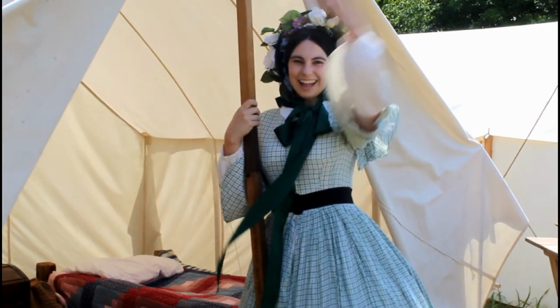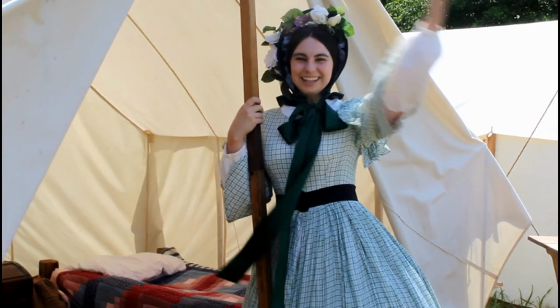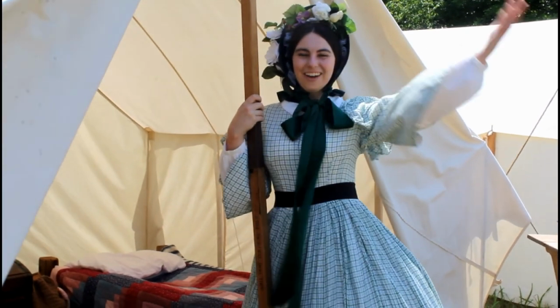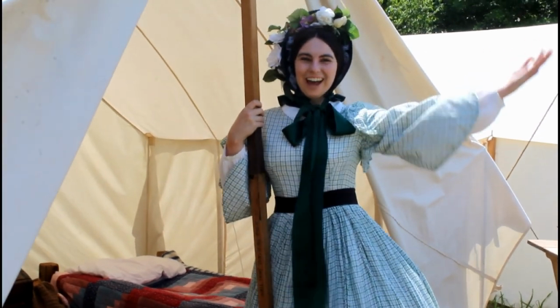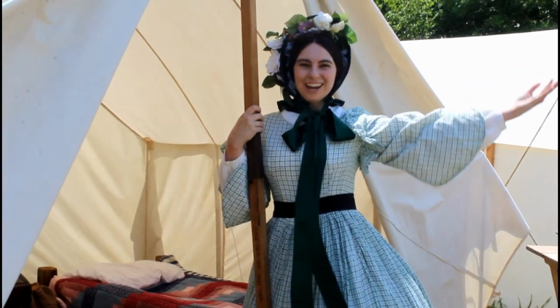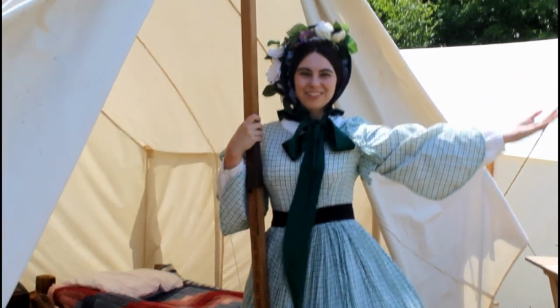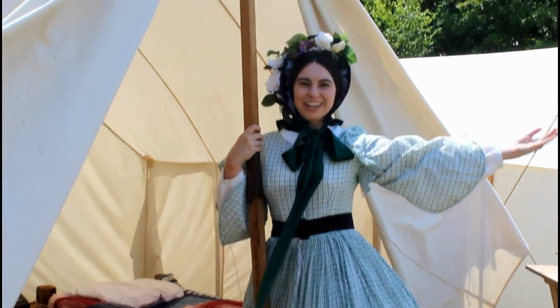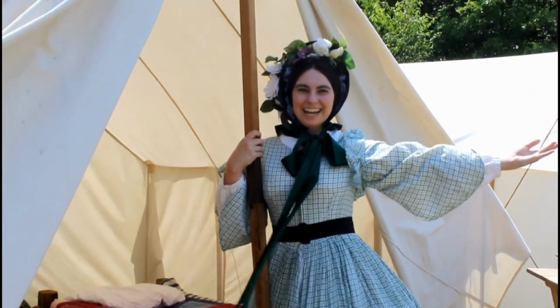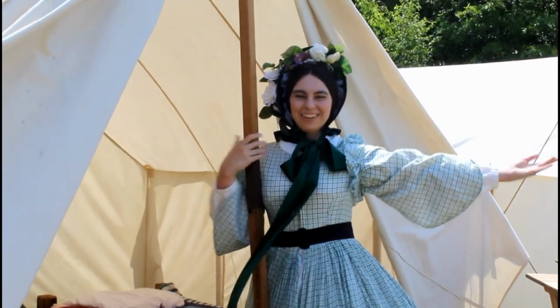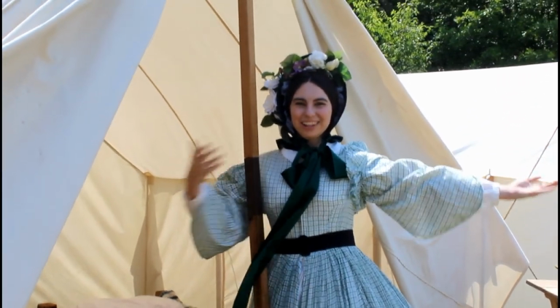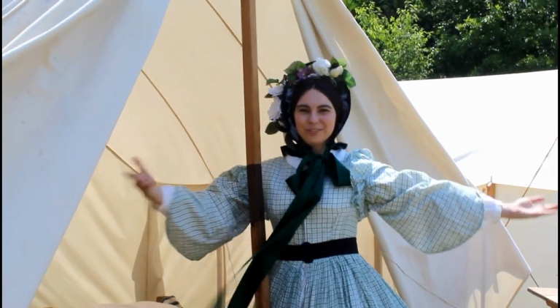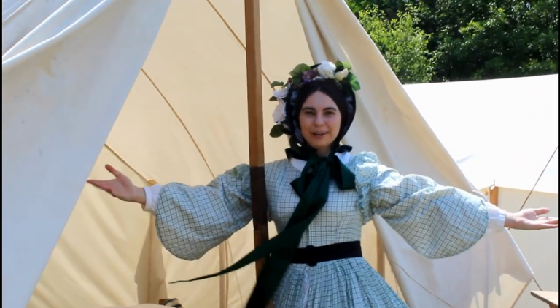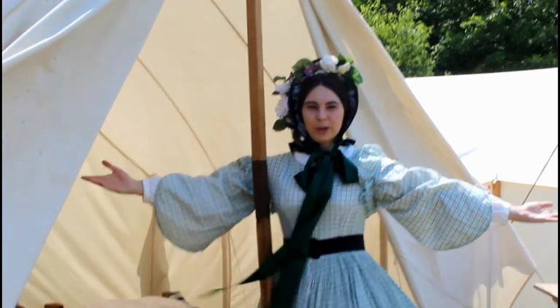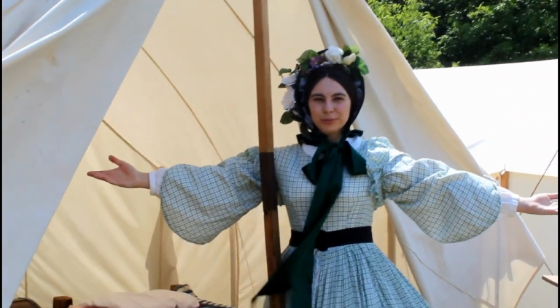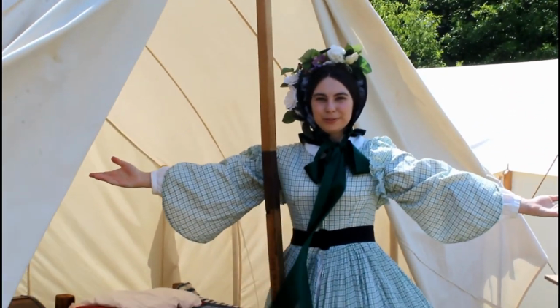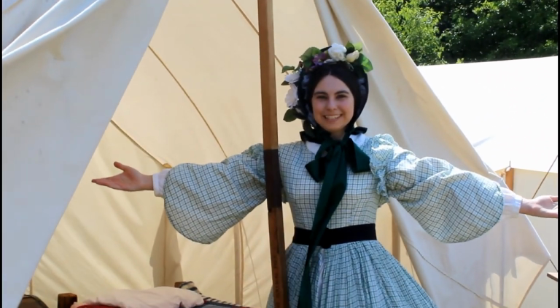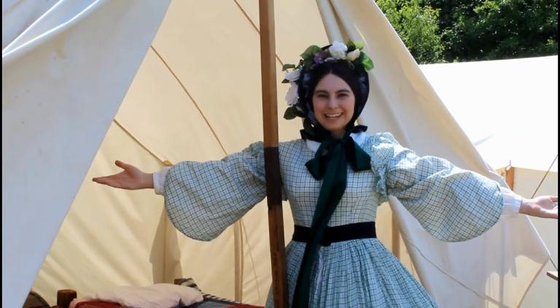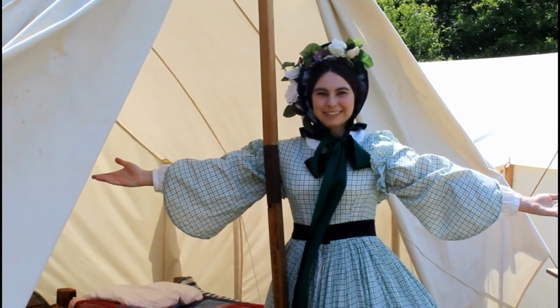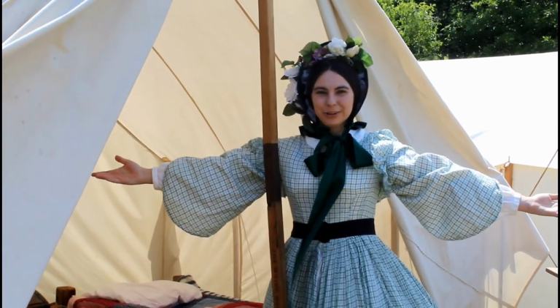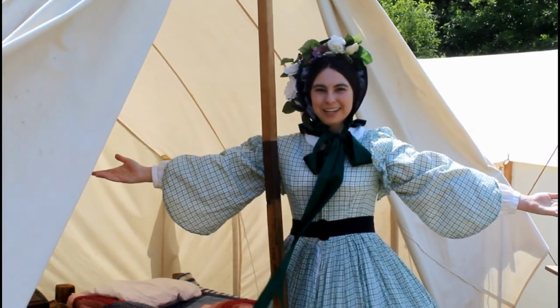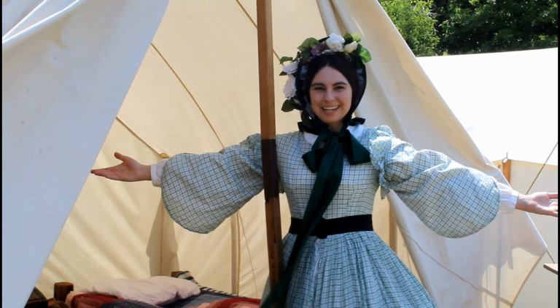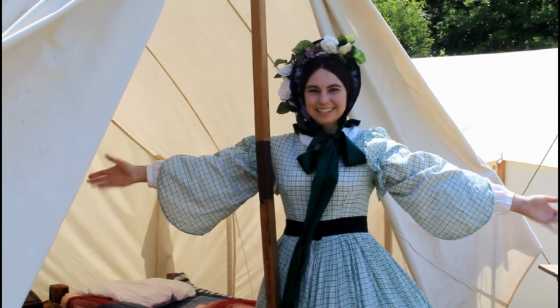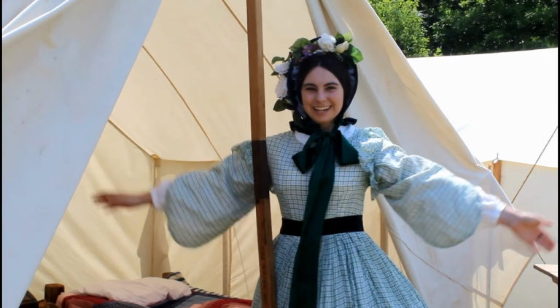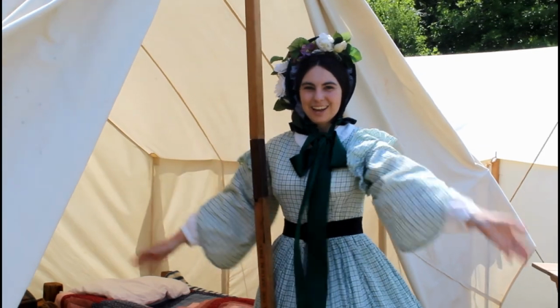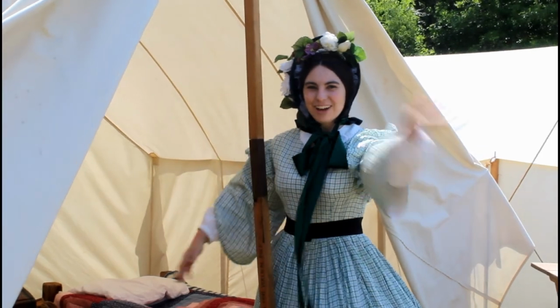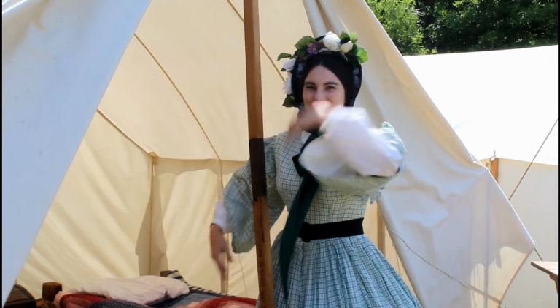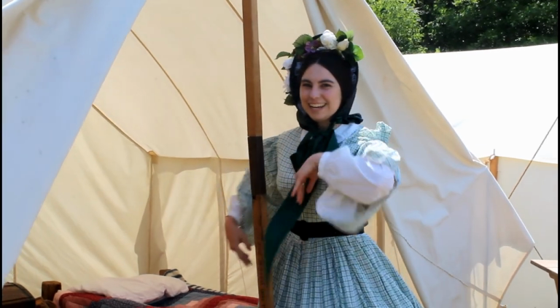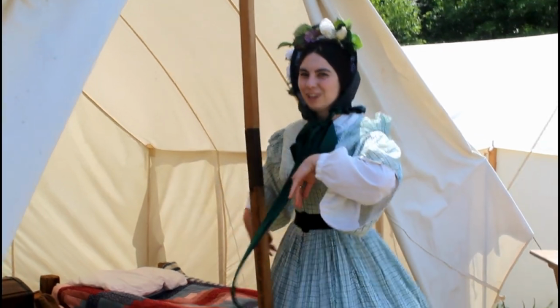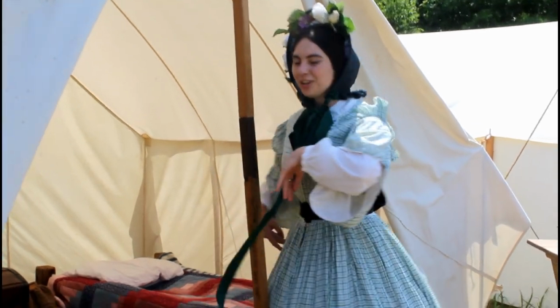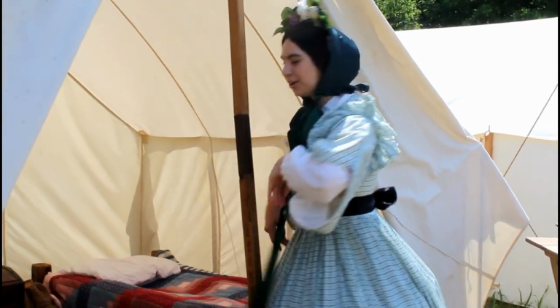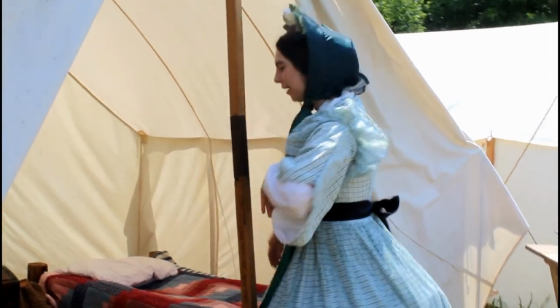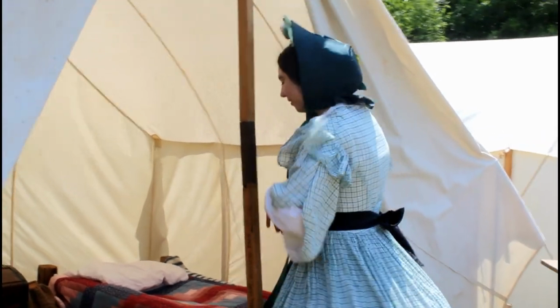Hello! I am Marie and welcome to my home suite tent for the weekend. Come on in and I'll show you around.